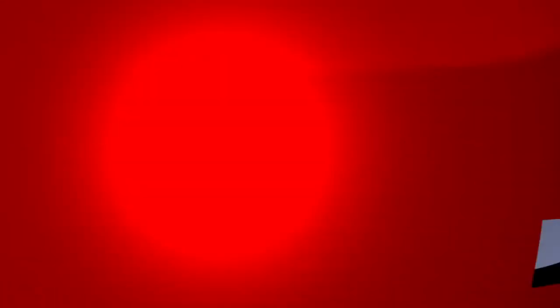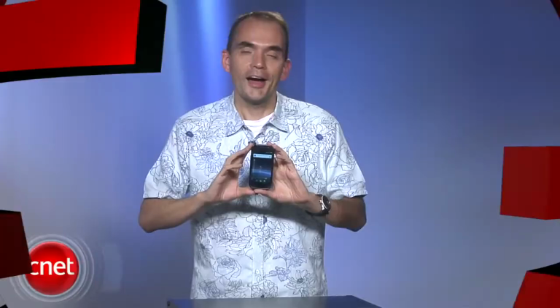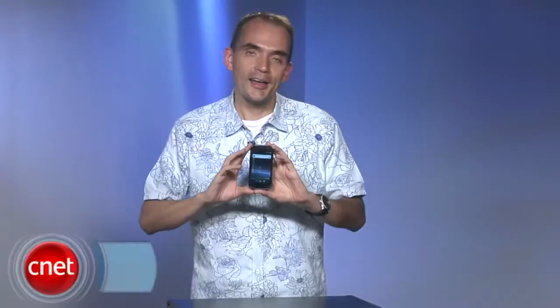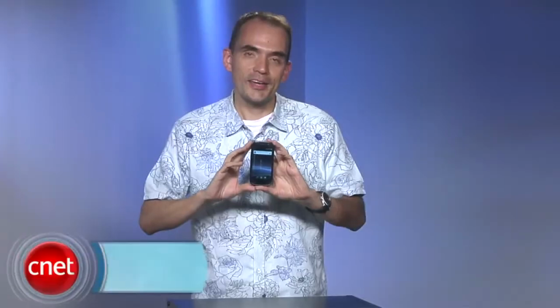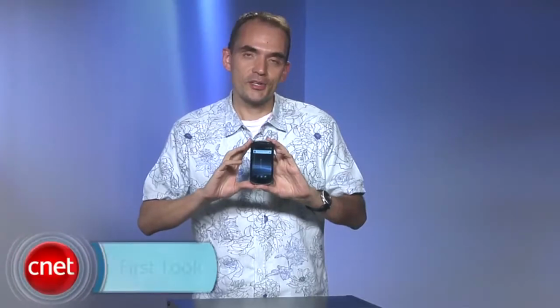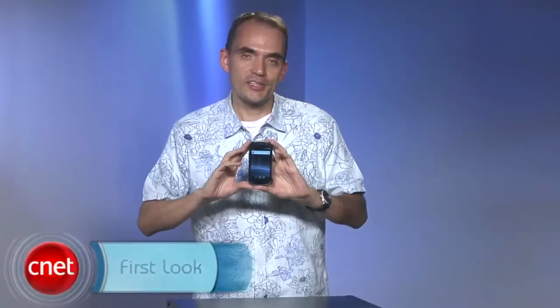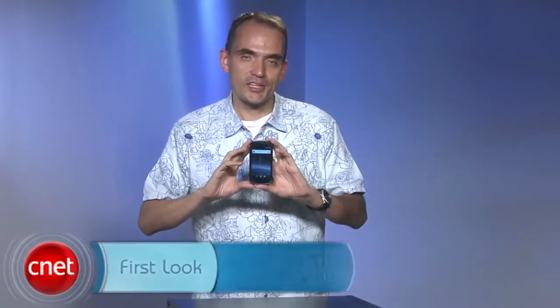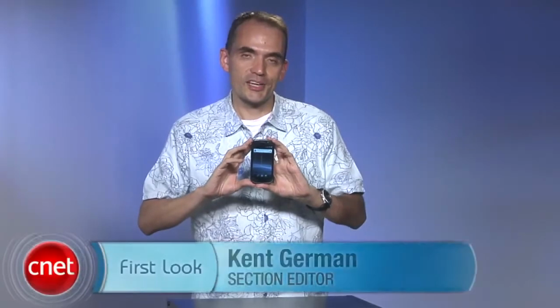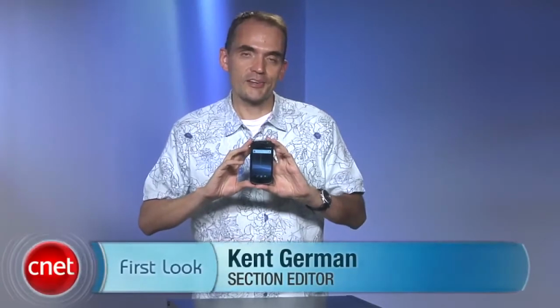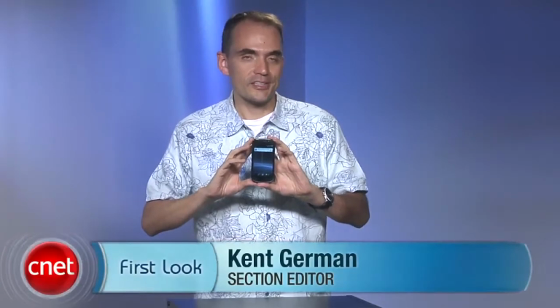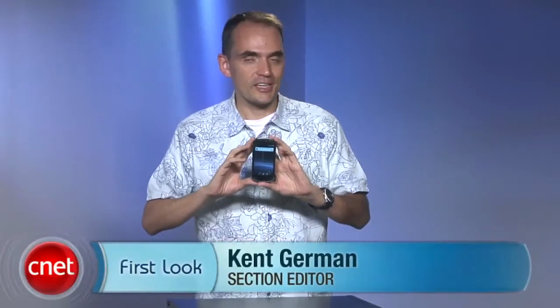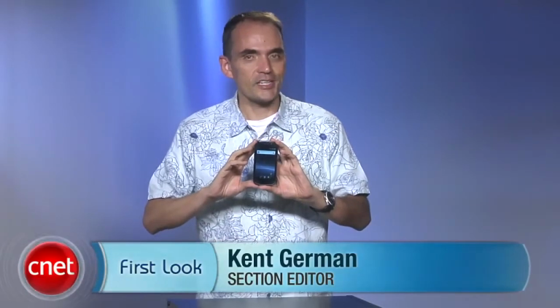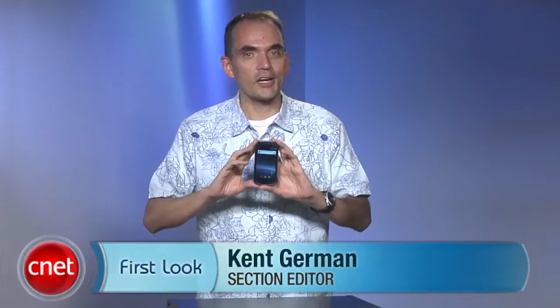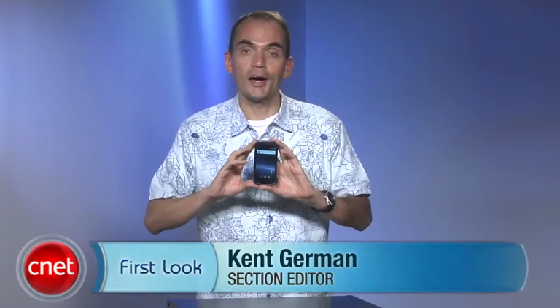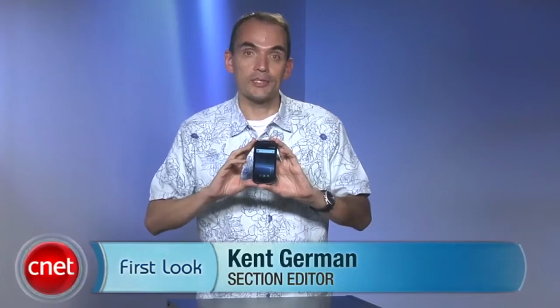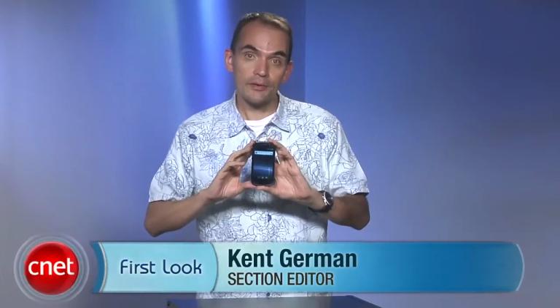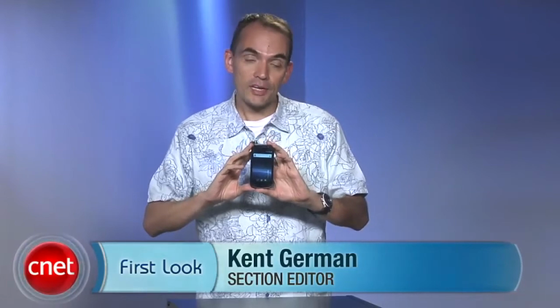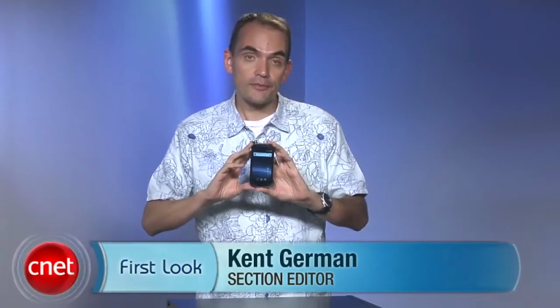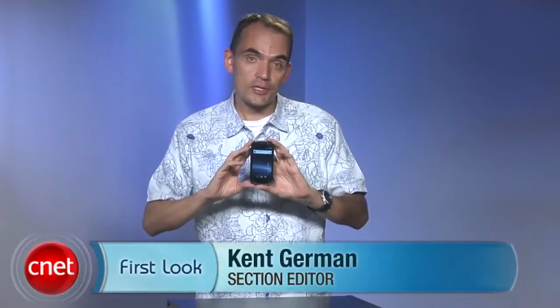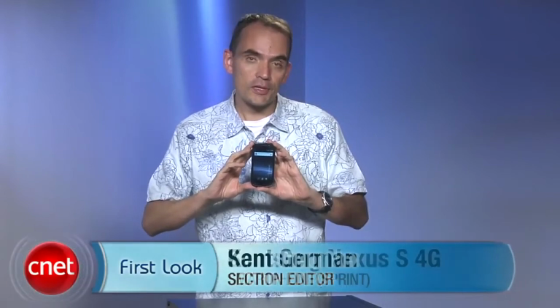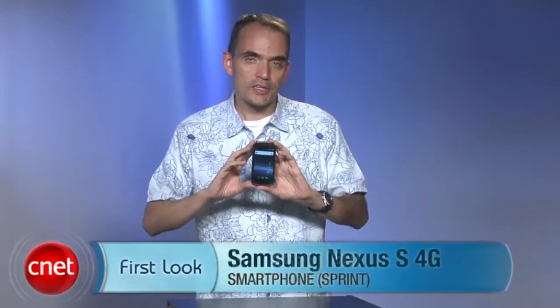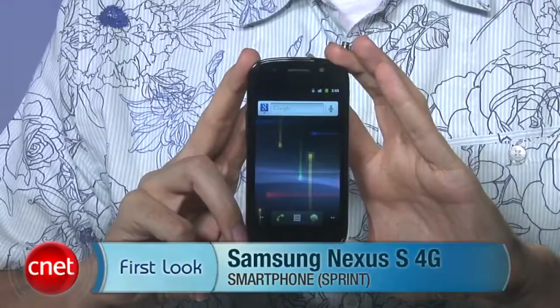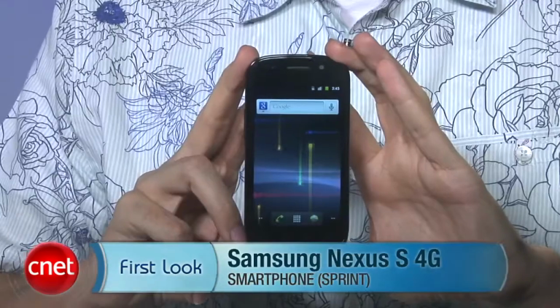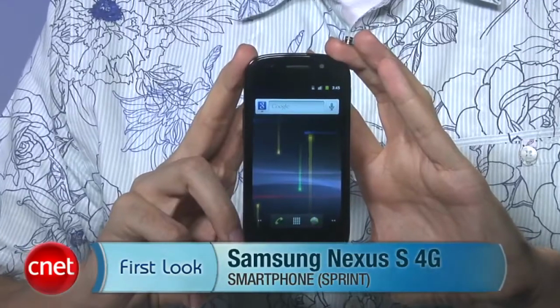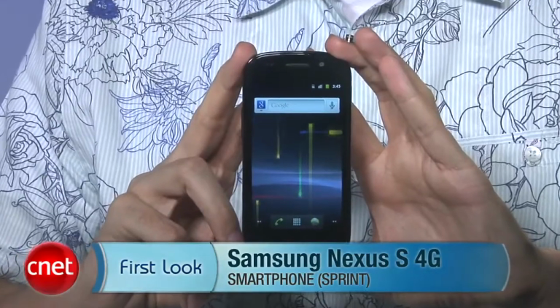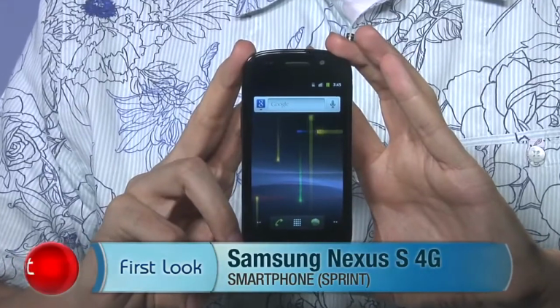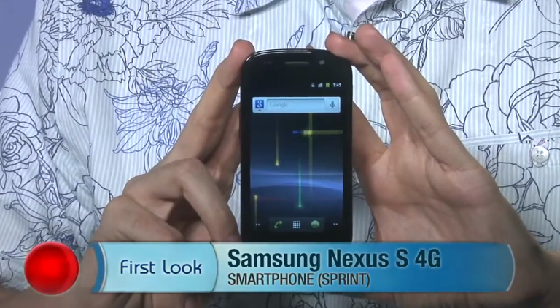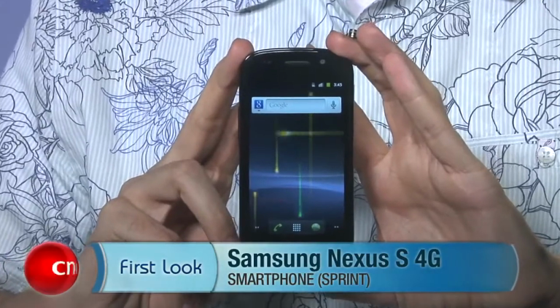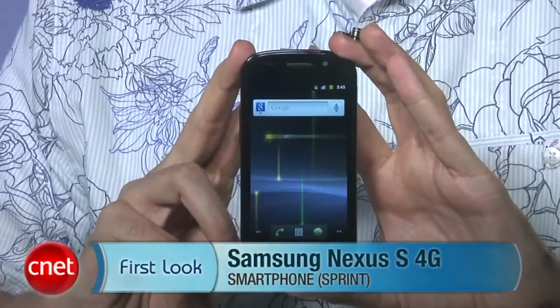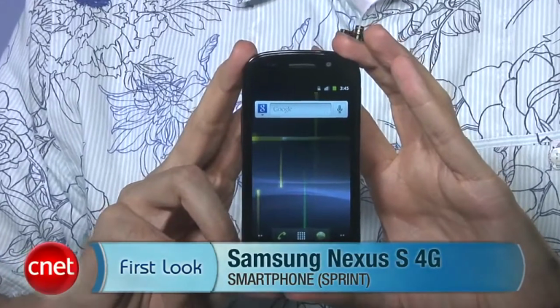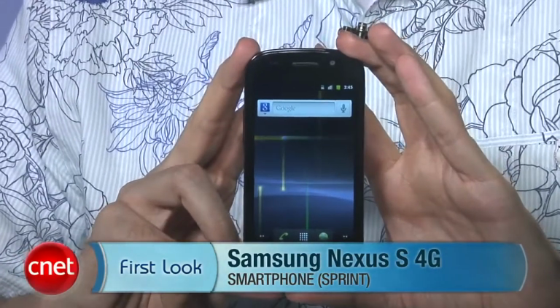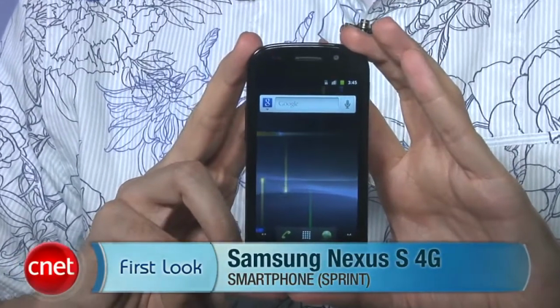Hi, I'm Ken German, section editor here at CNET.com. Today we're going to take a first look at the Samsung Nexus S 4G.